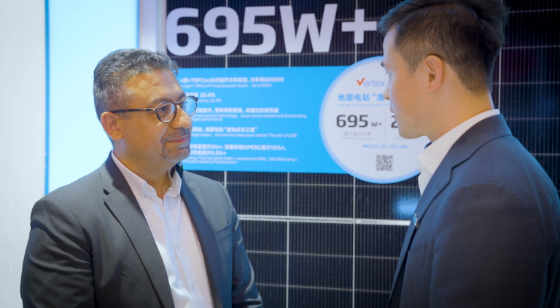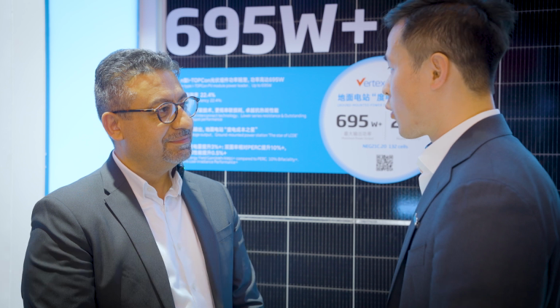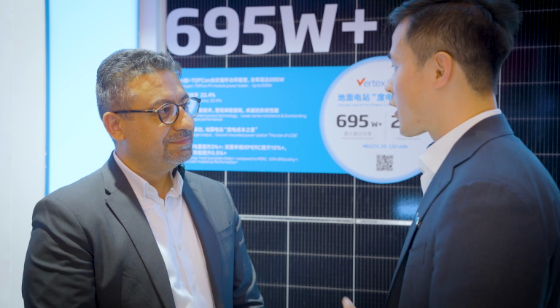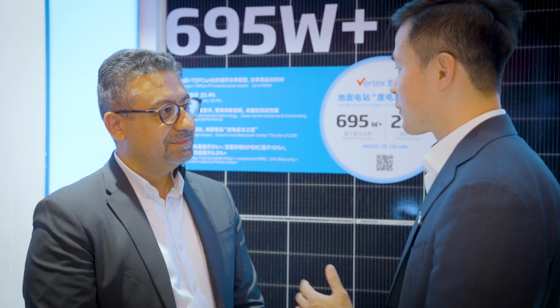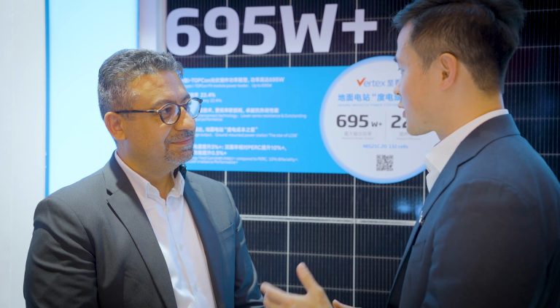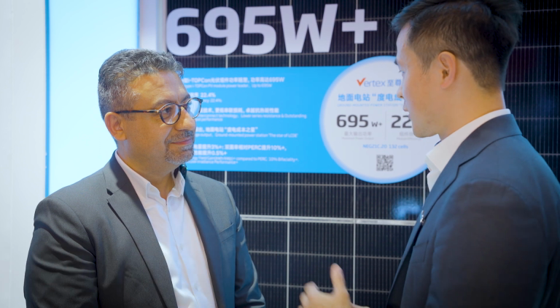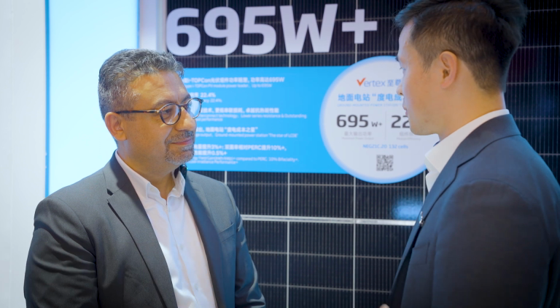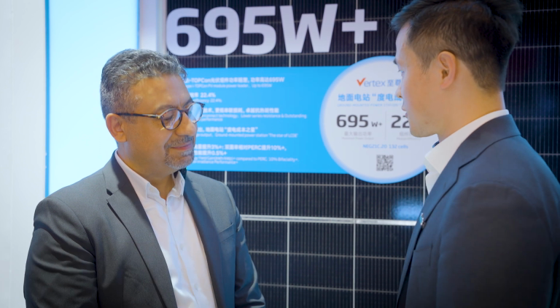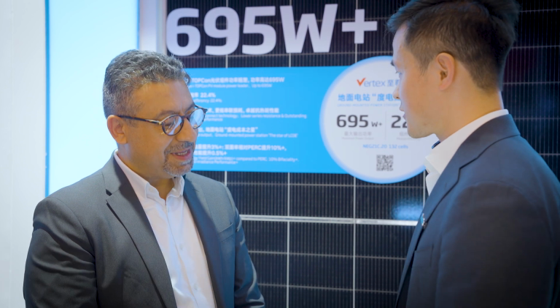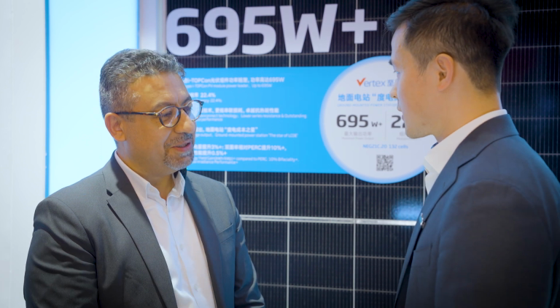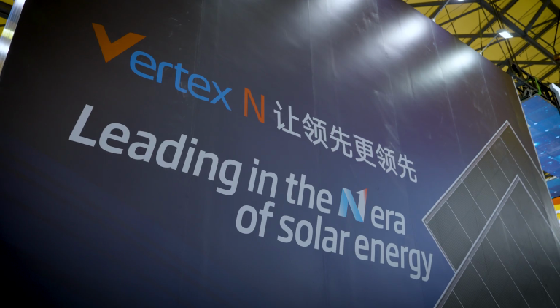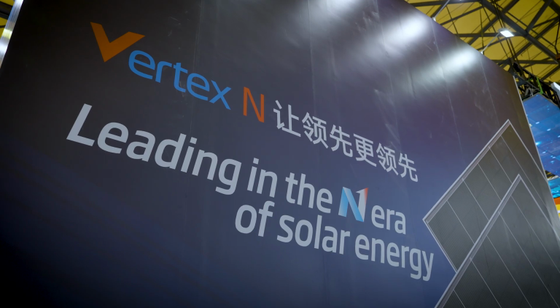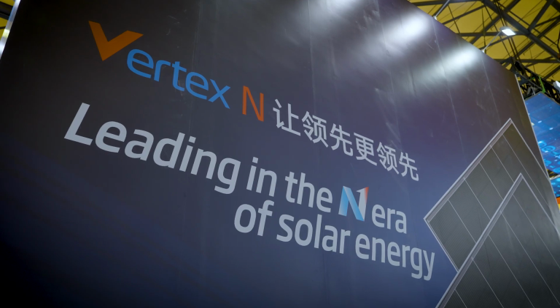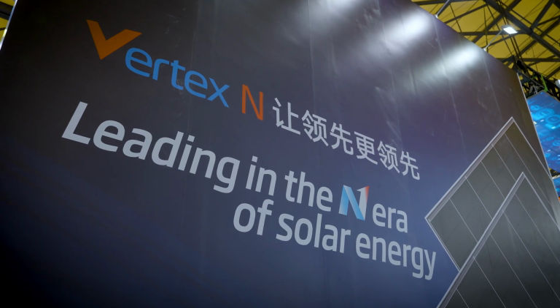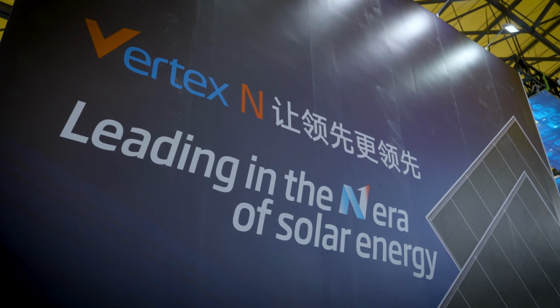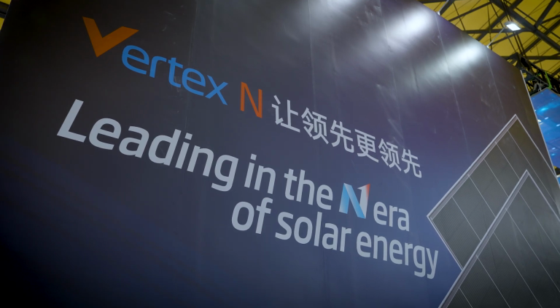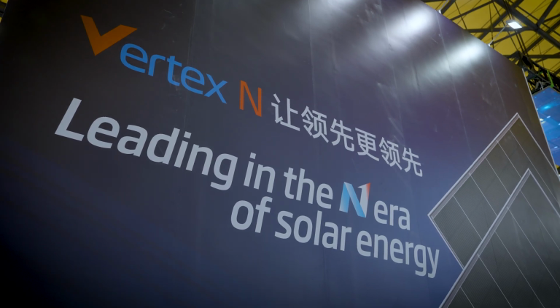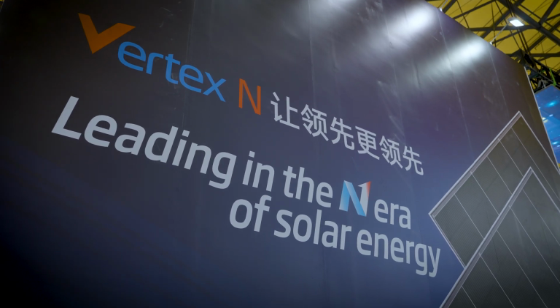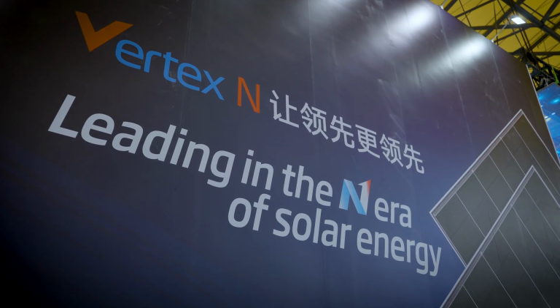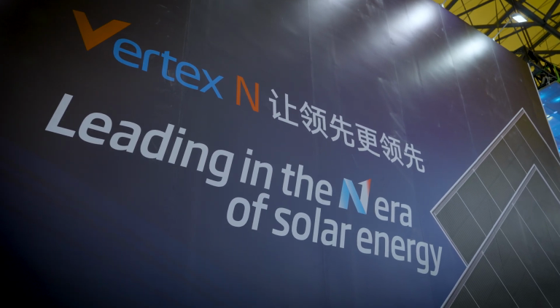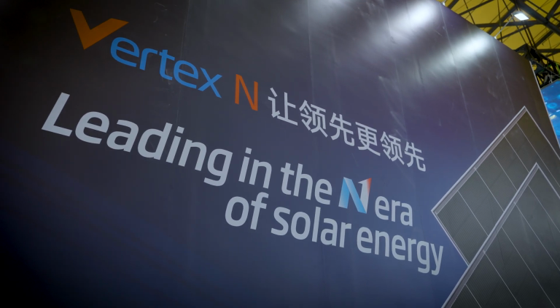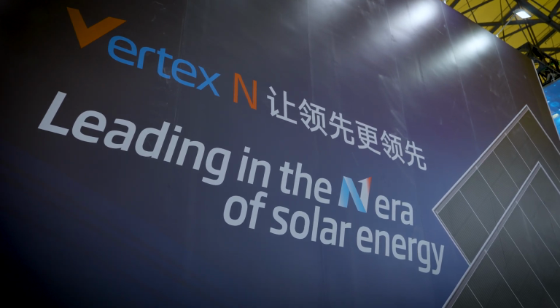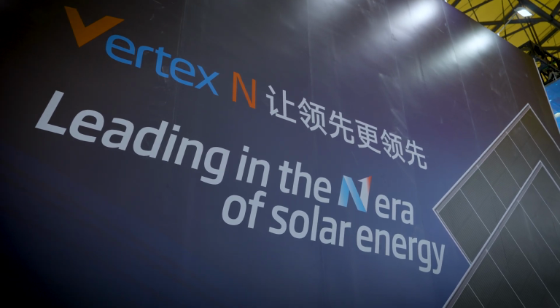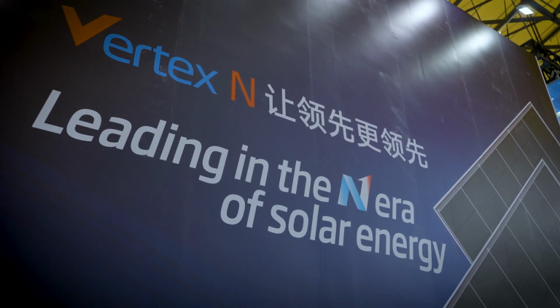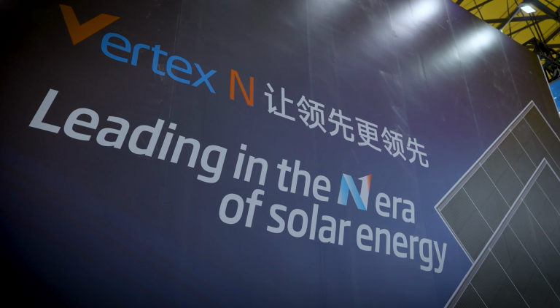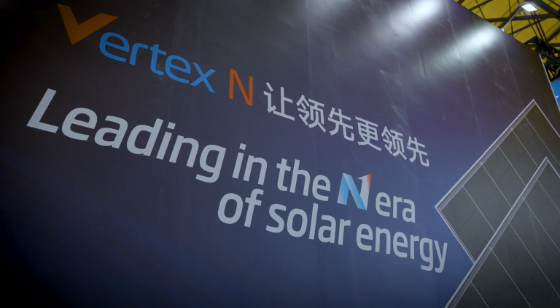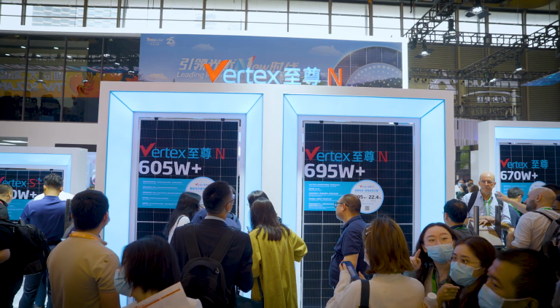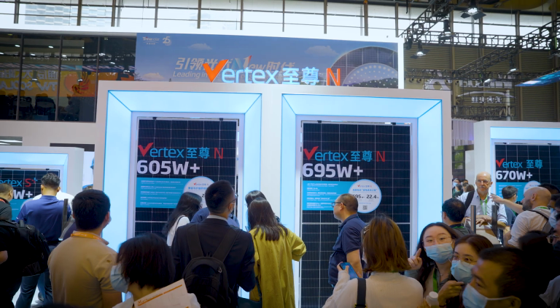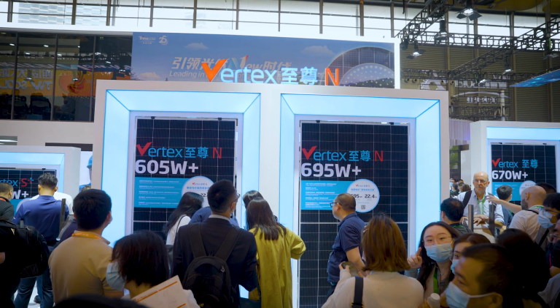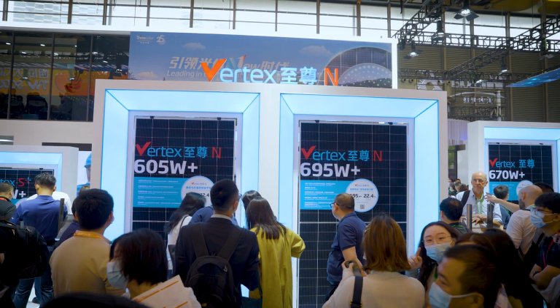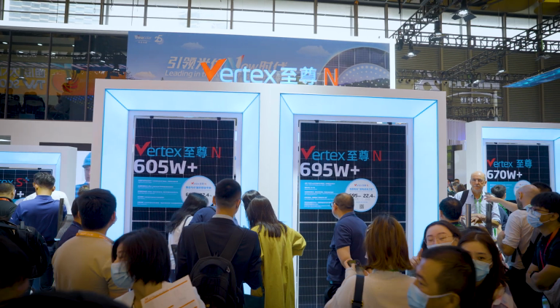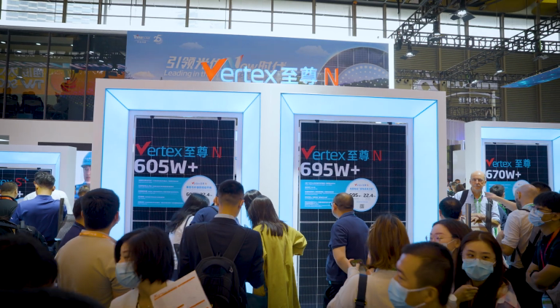Welcome to Trina booth. How do you like the new technologies in this year's SNCC?